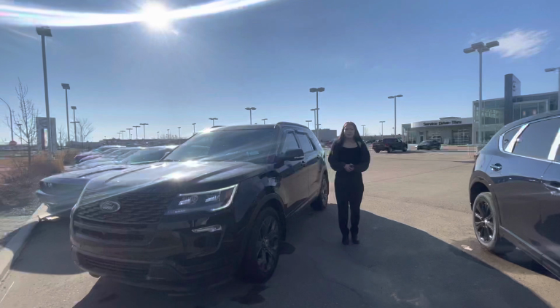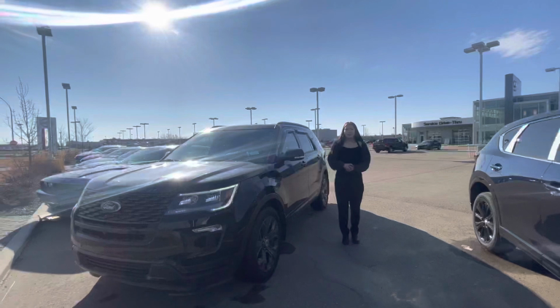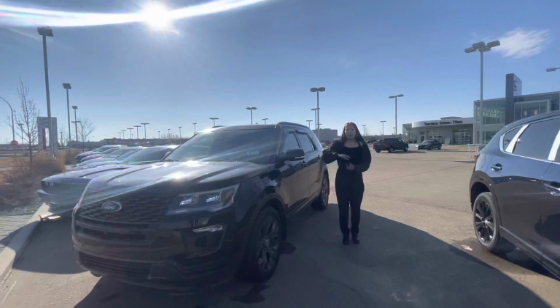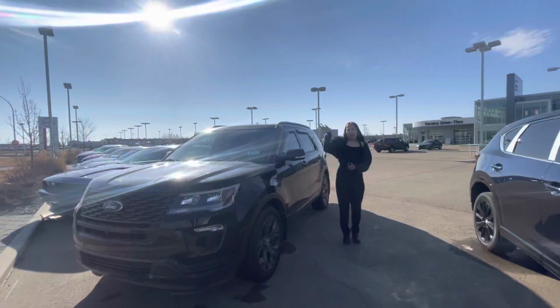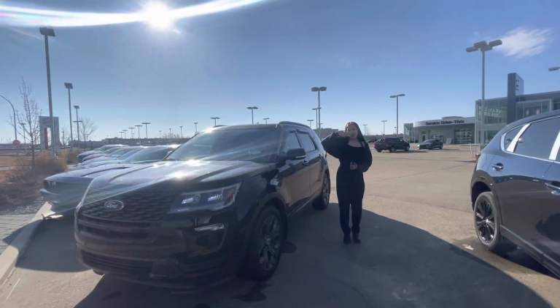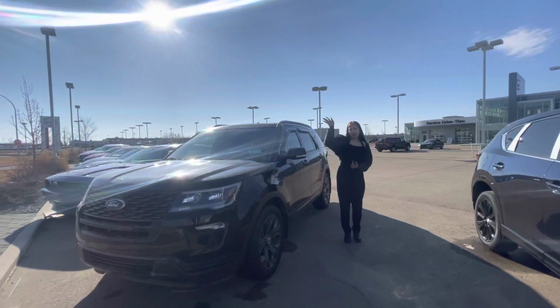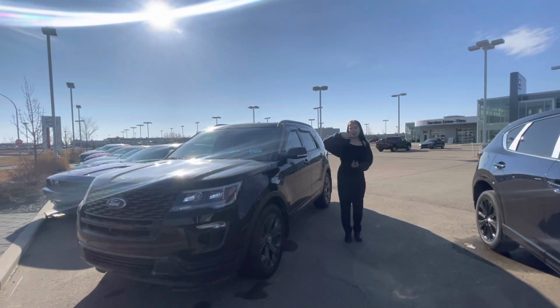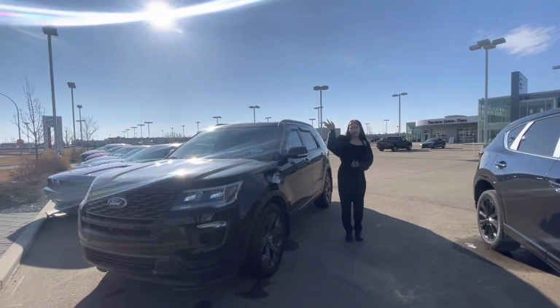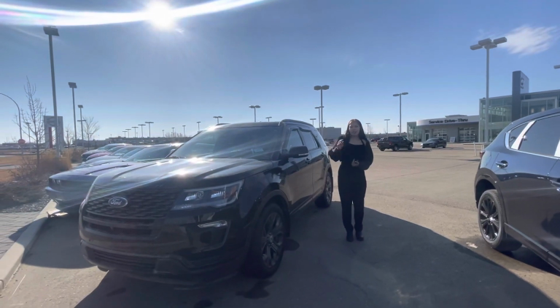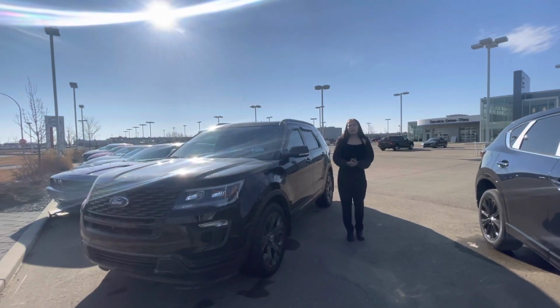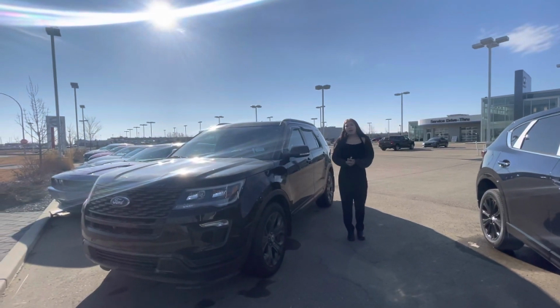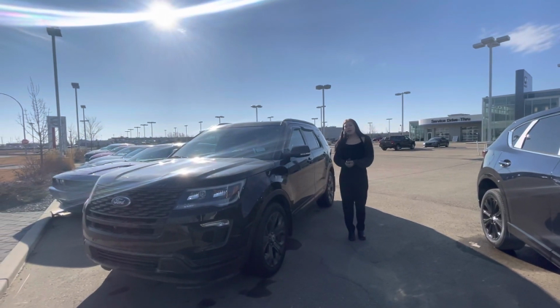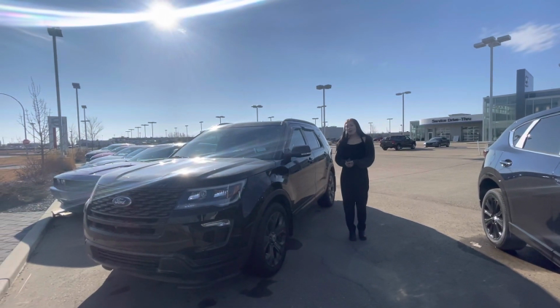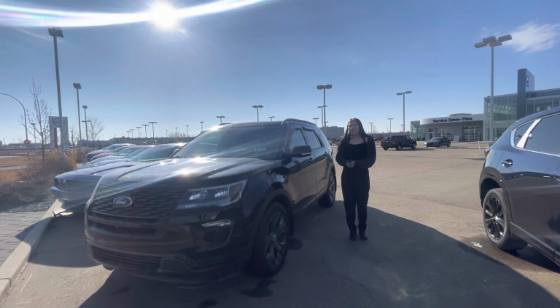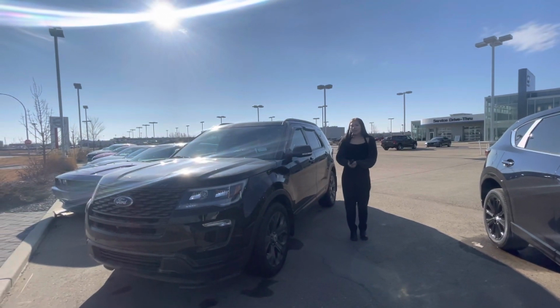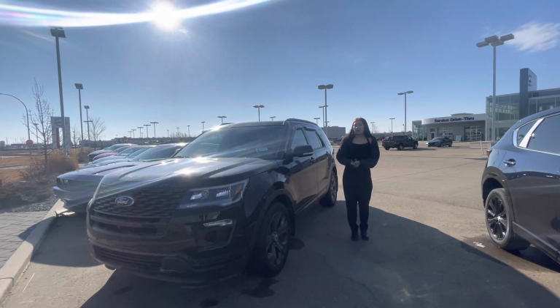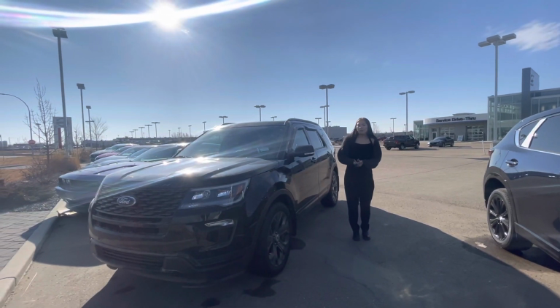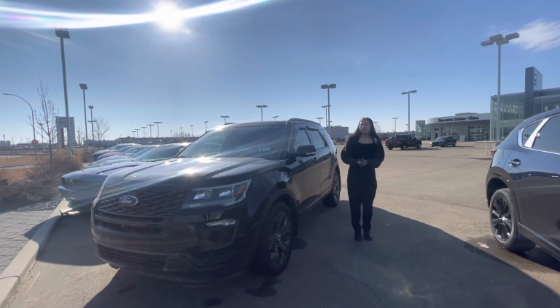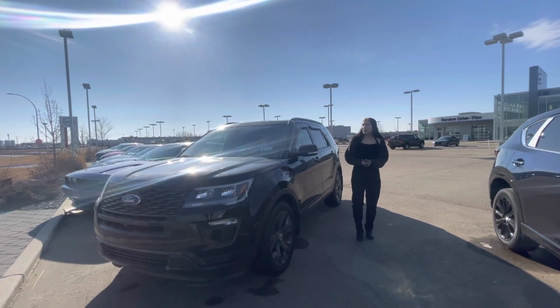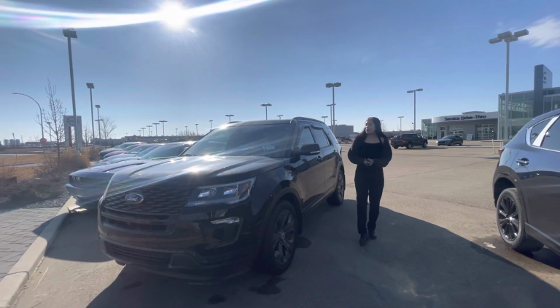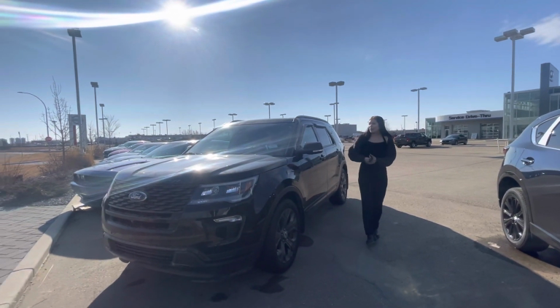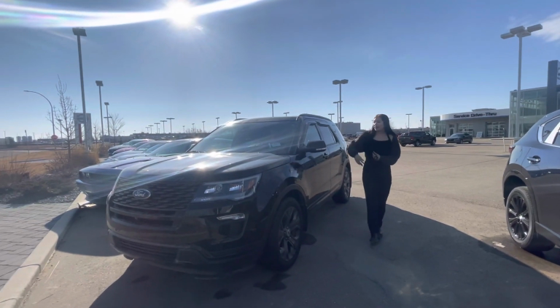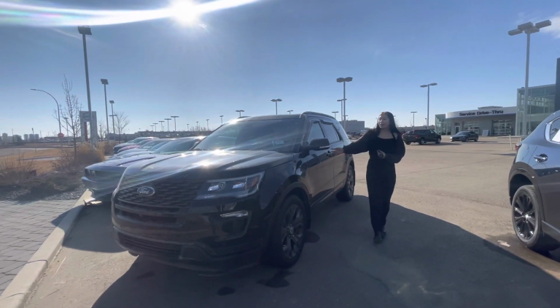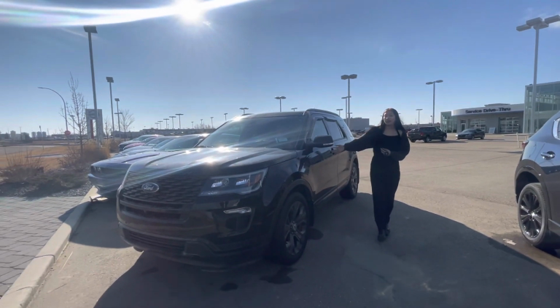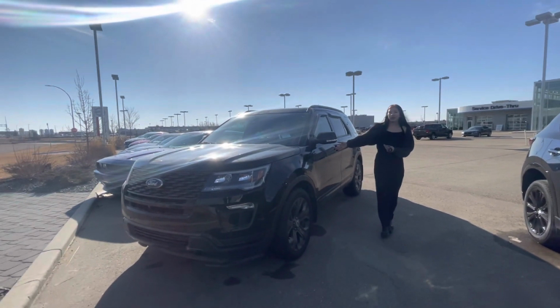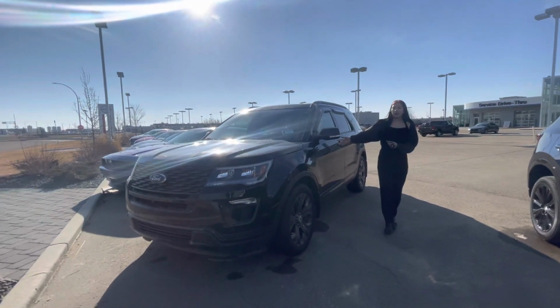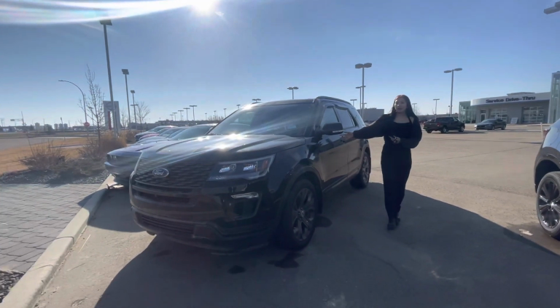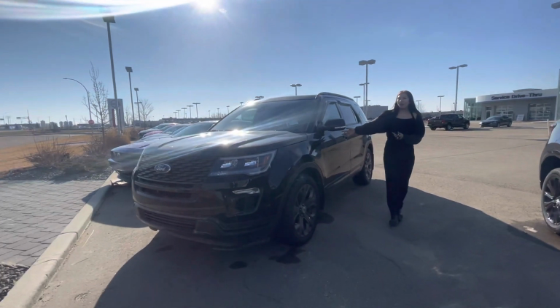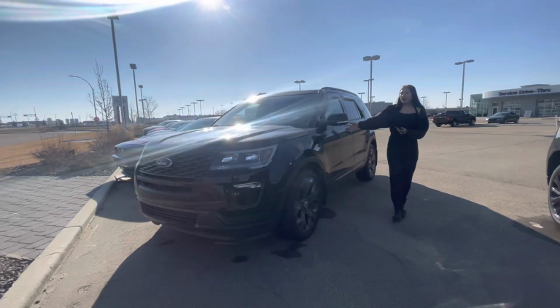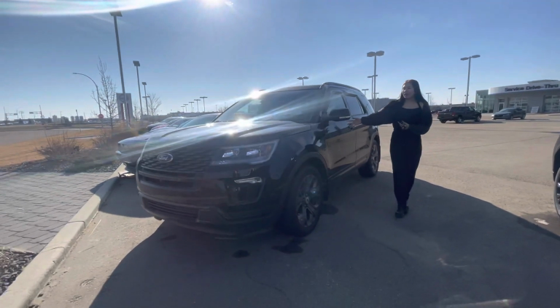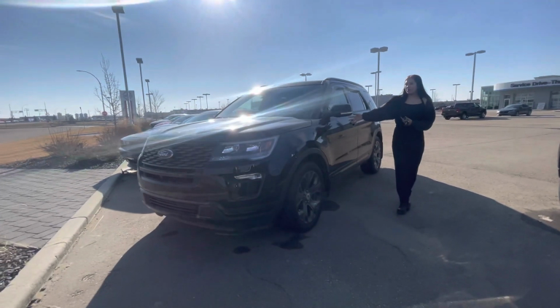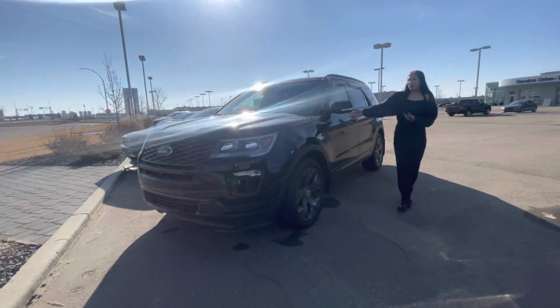Hi Kirk, it's Grace from LA Mazza. I just wanted to make a quick video showing you our Ford Explorer.